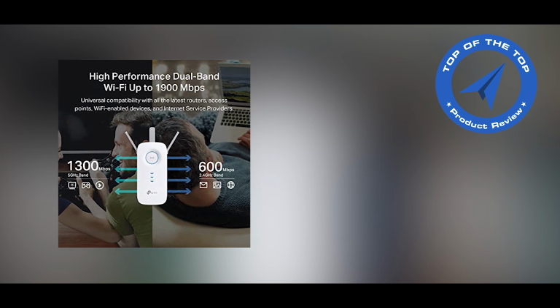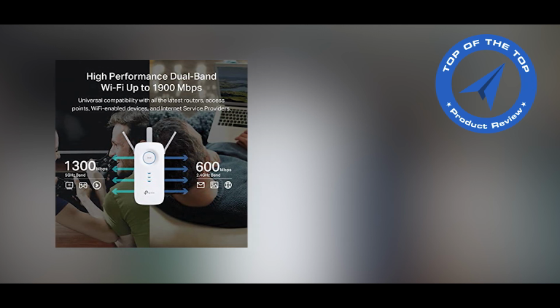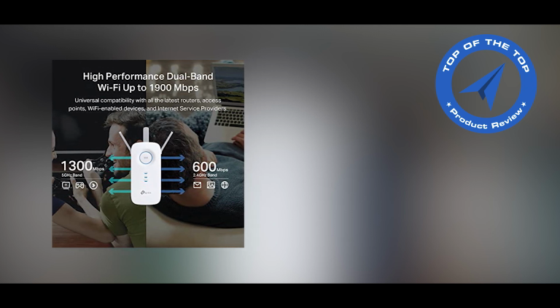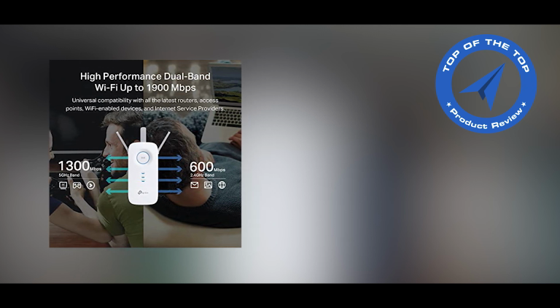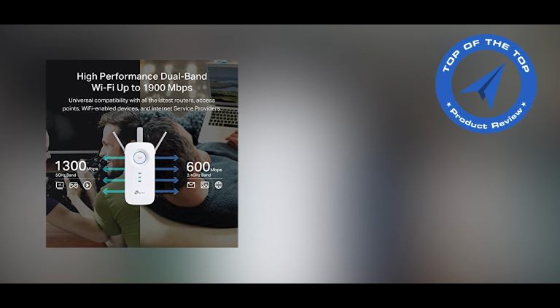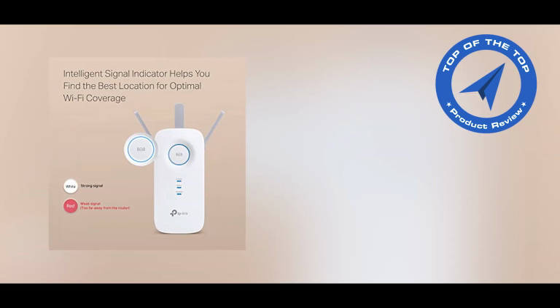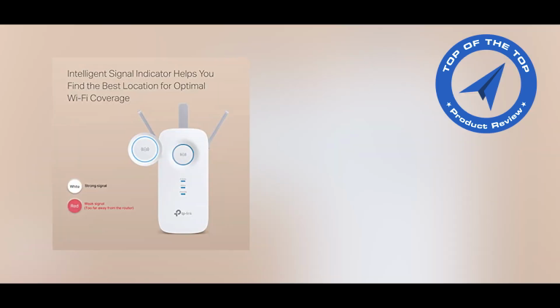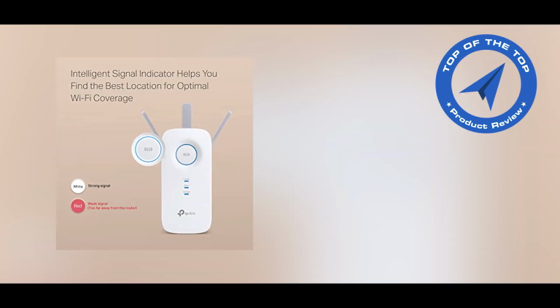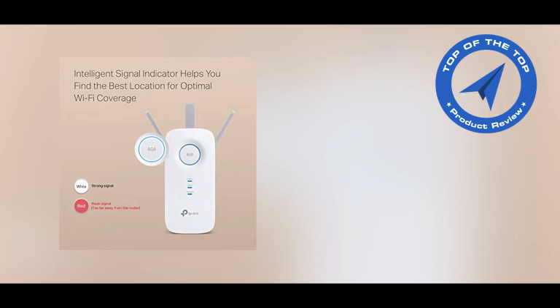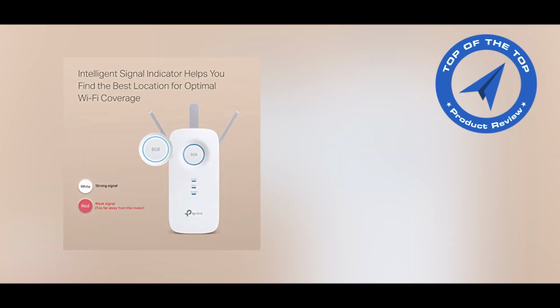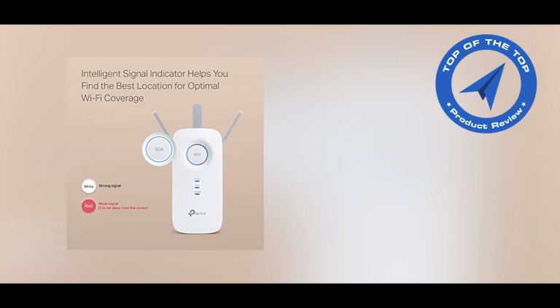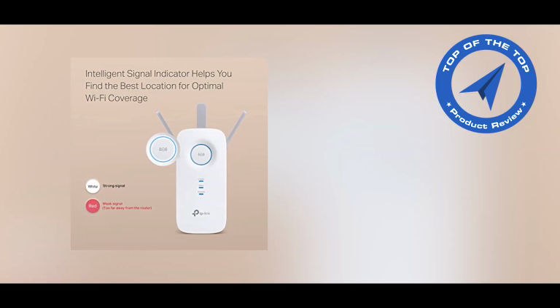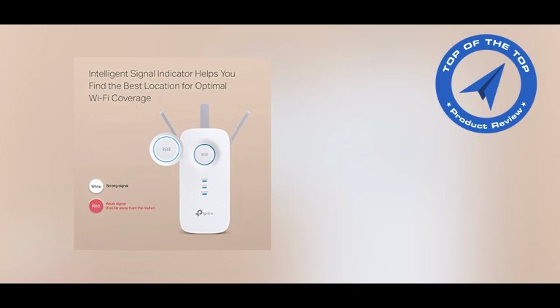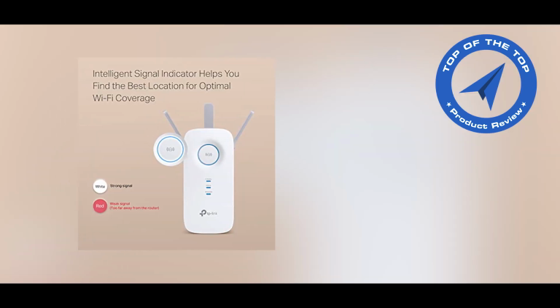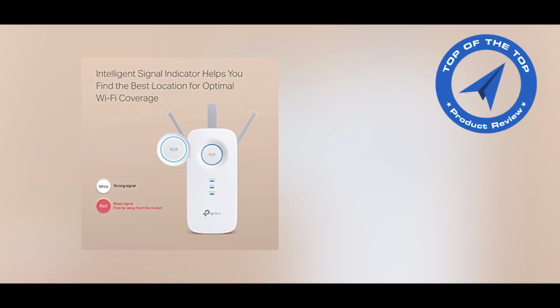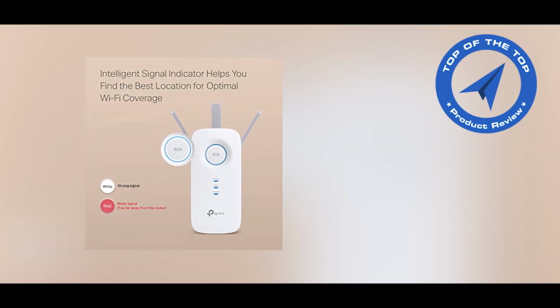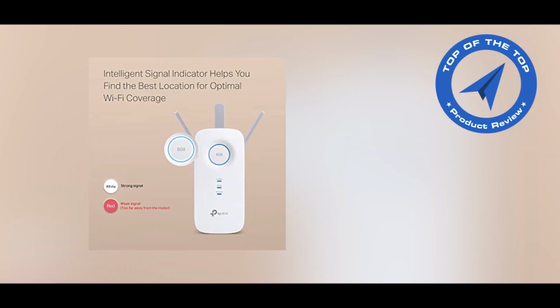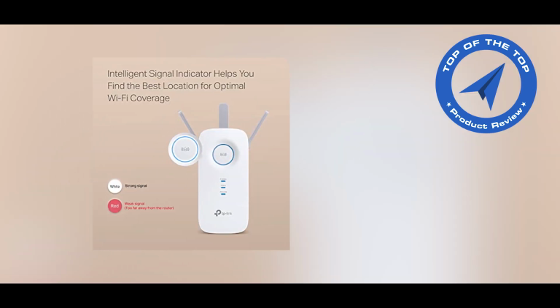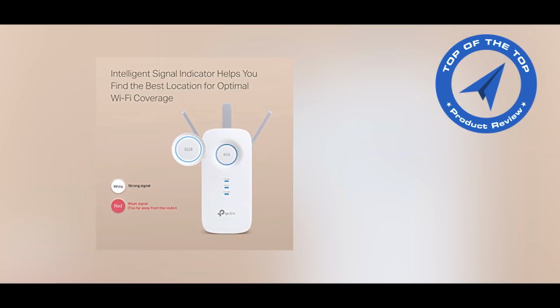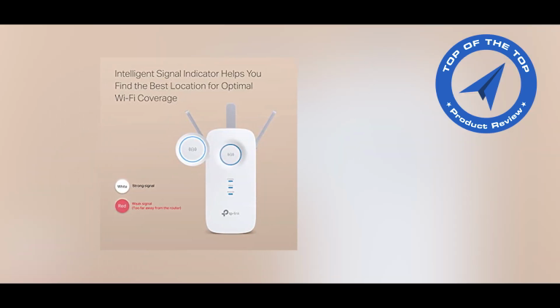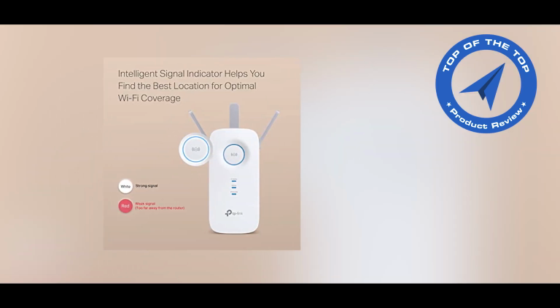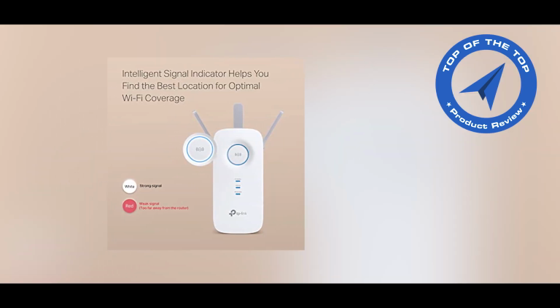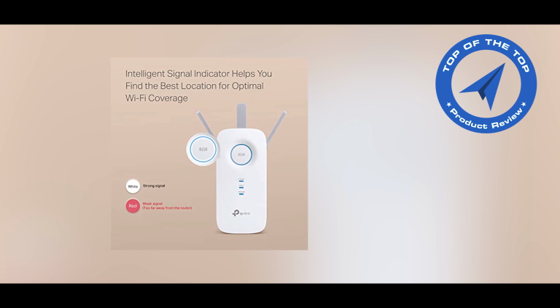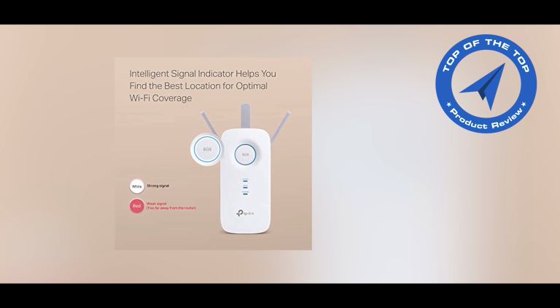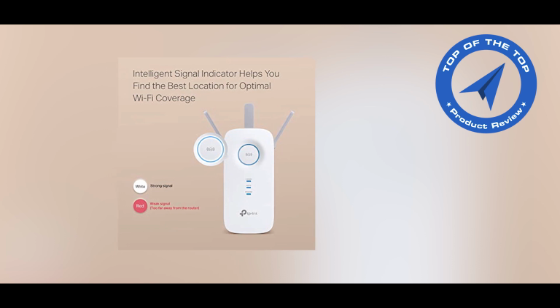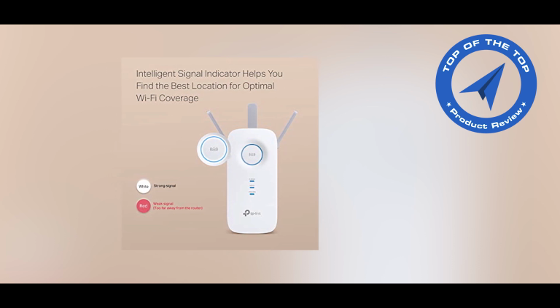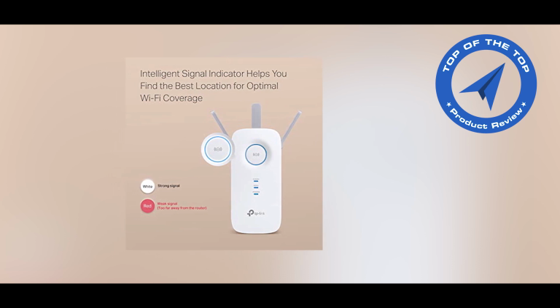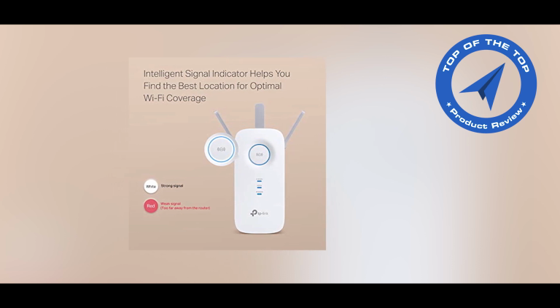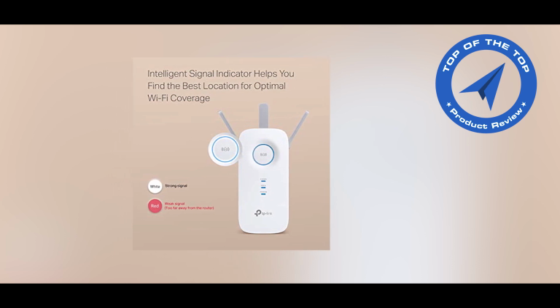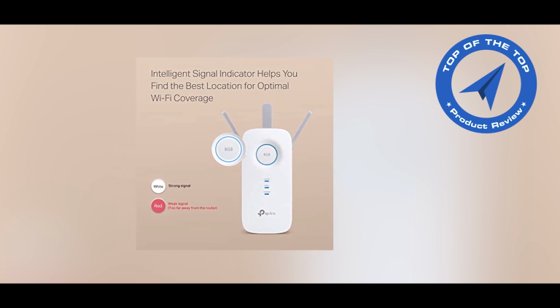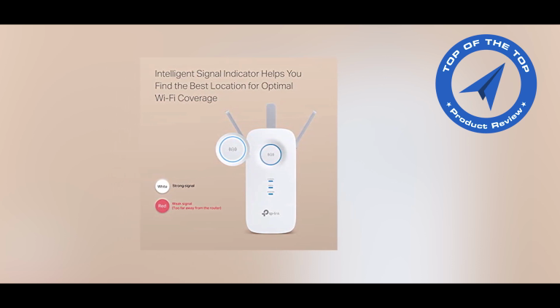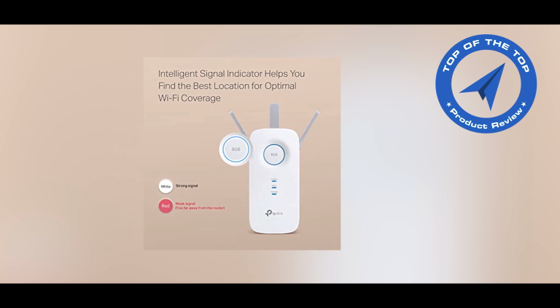— Android or iOS — including TP-Link routers and range extenders.